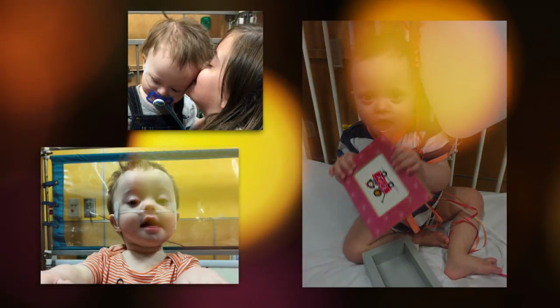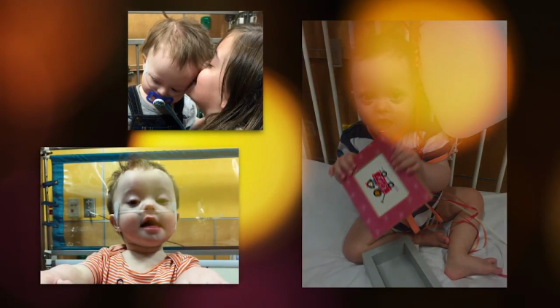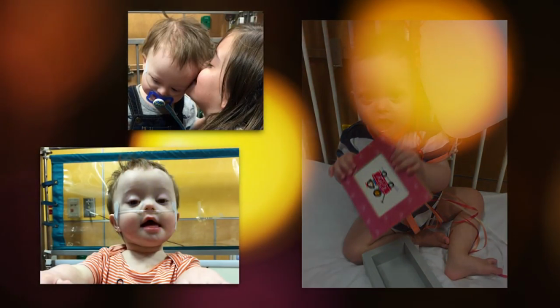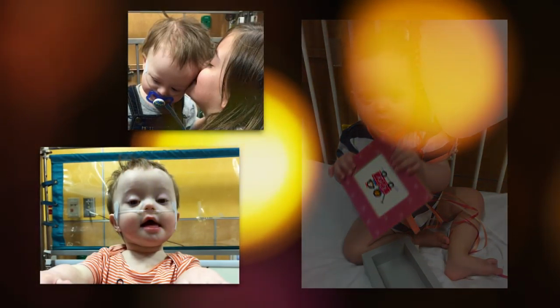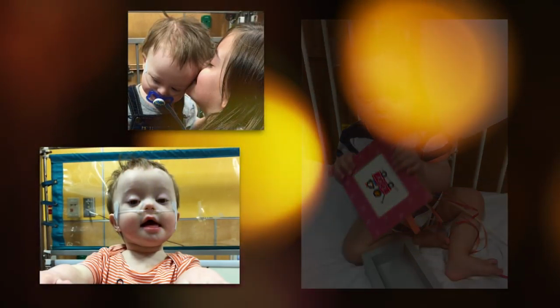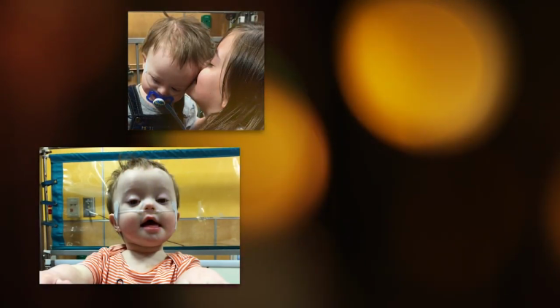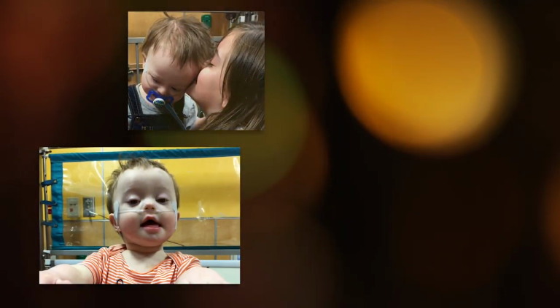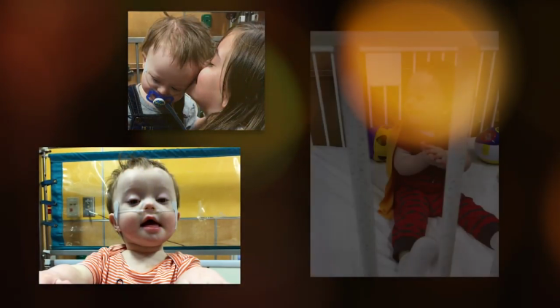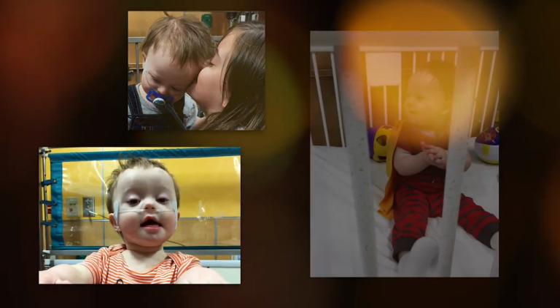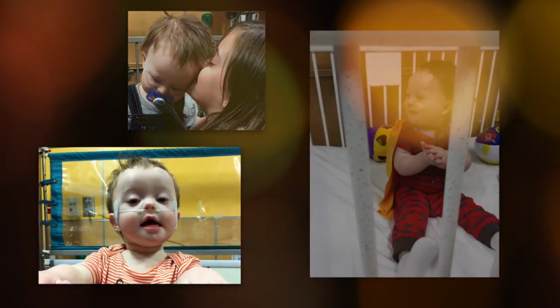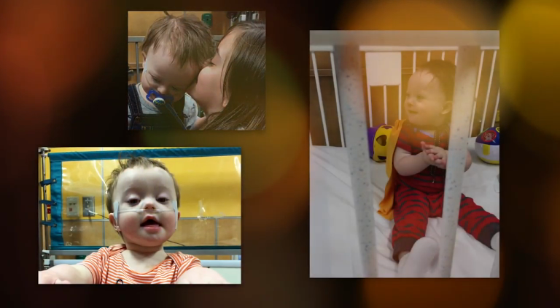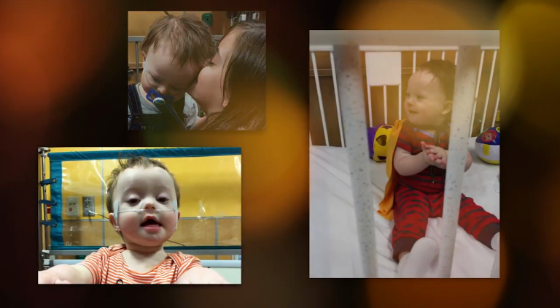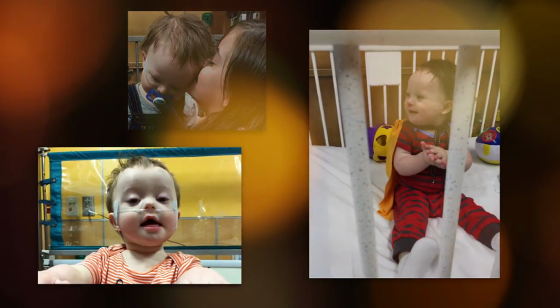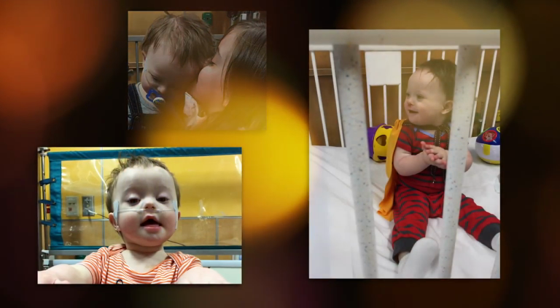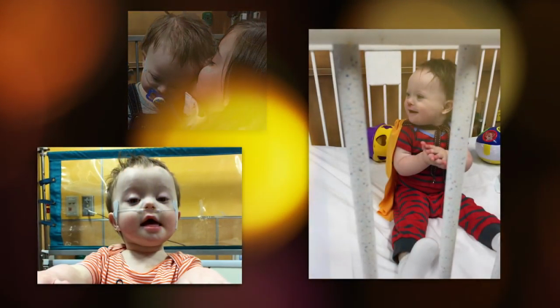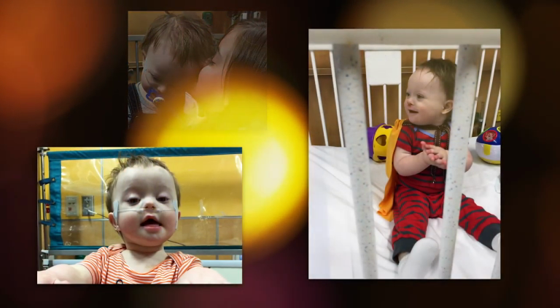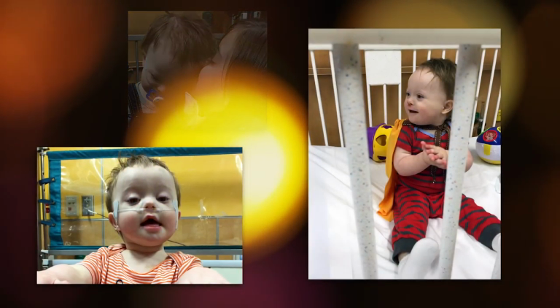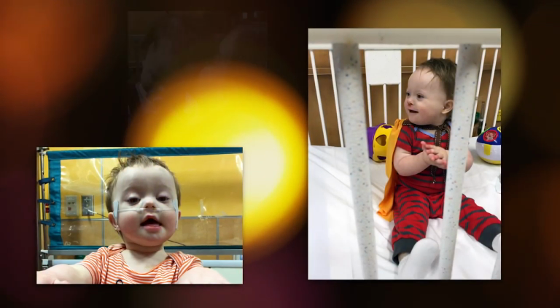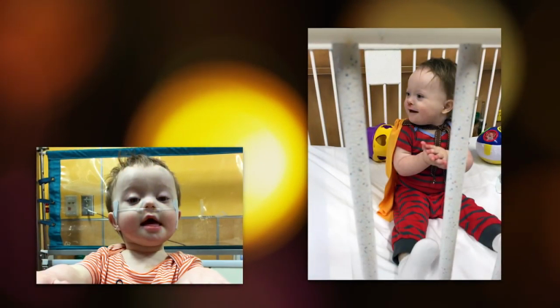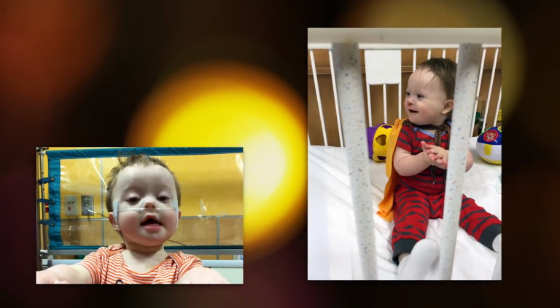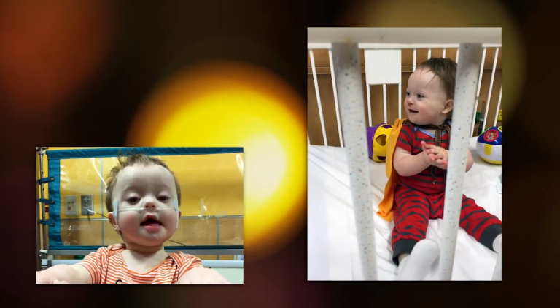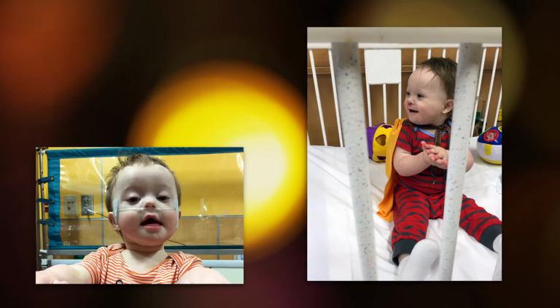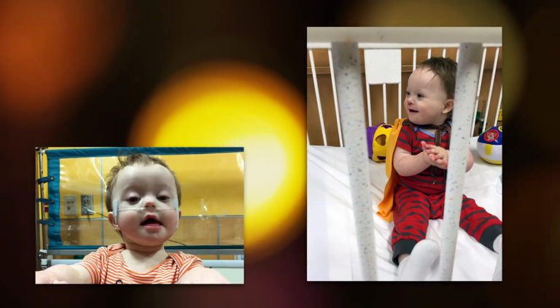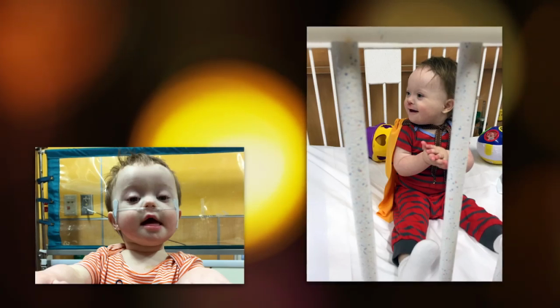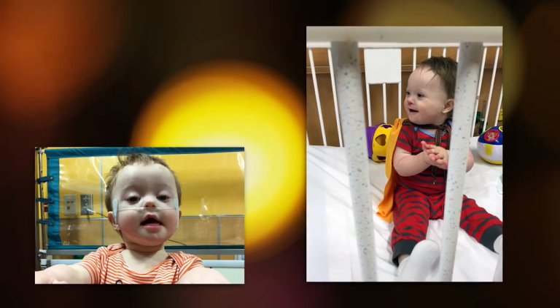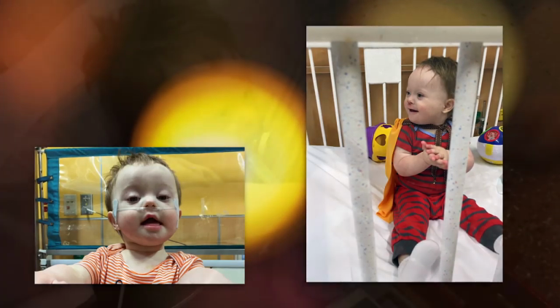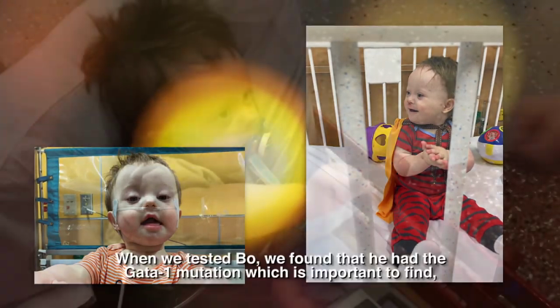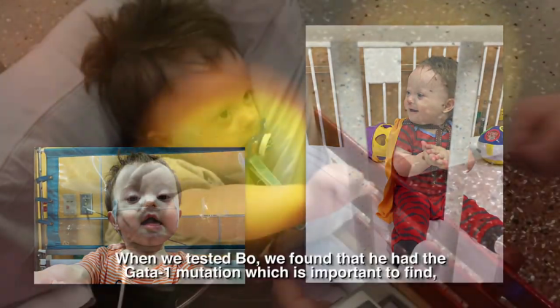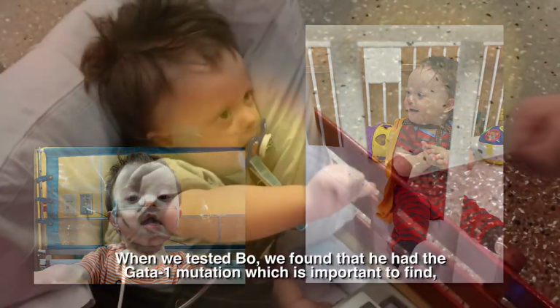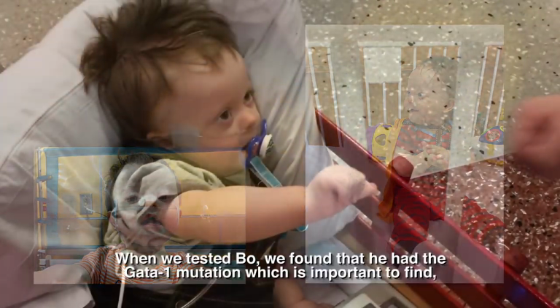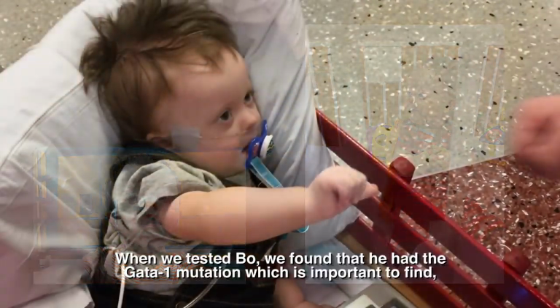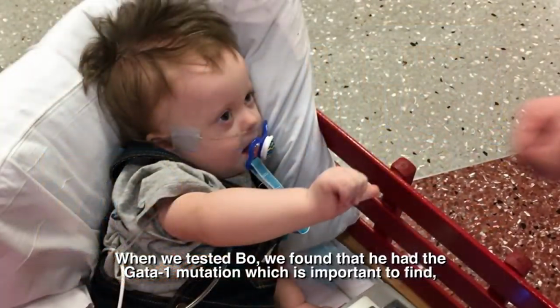But I felt confident that they would take good care of him here, and that Dr. Rog knew exactly what was going on and she had a plan. That was the best thing about it.